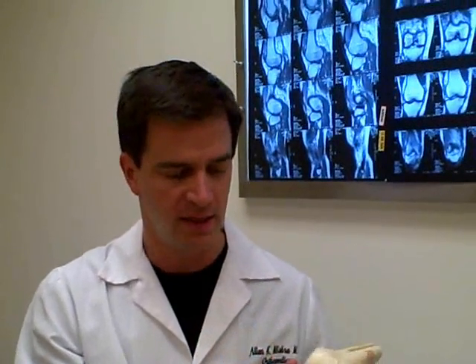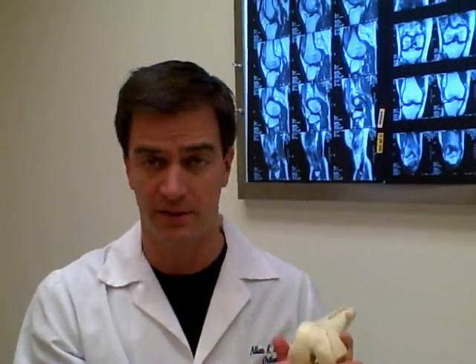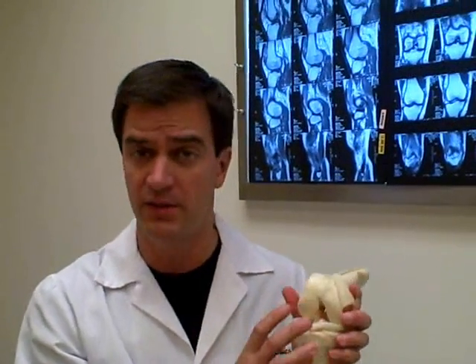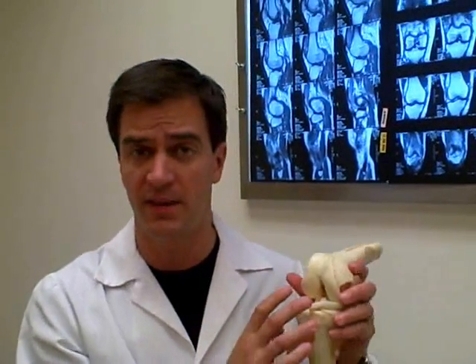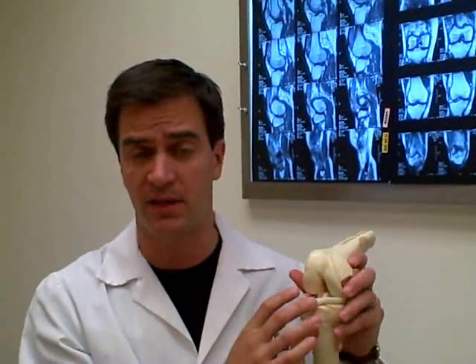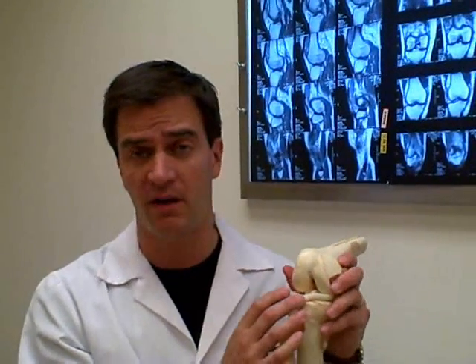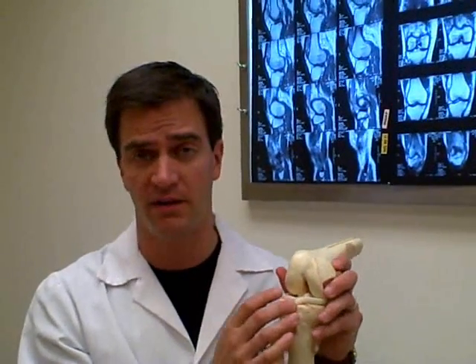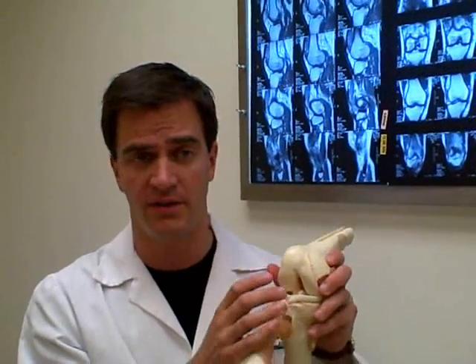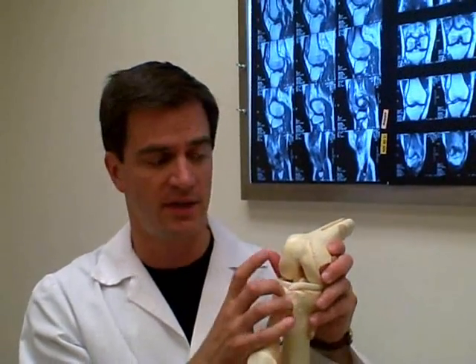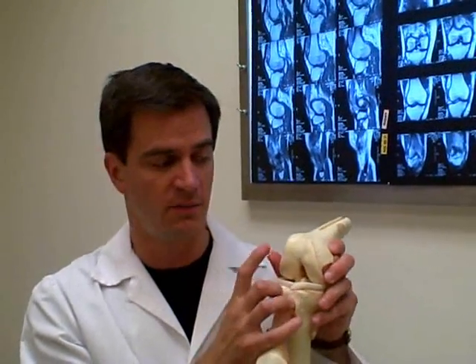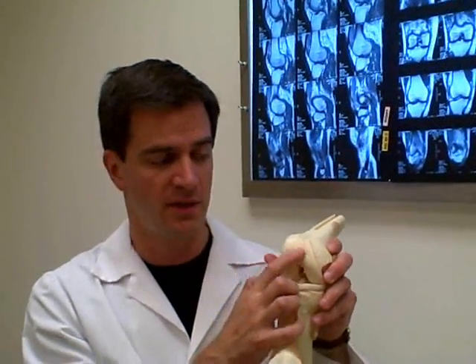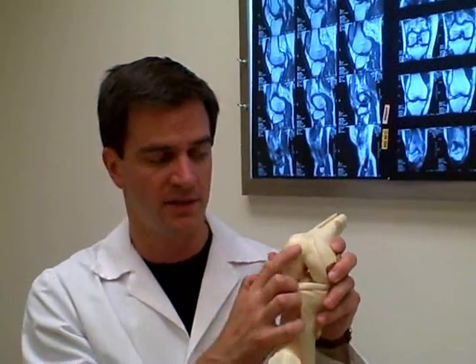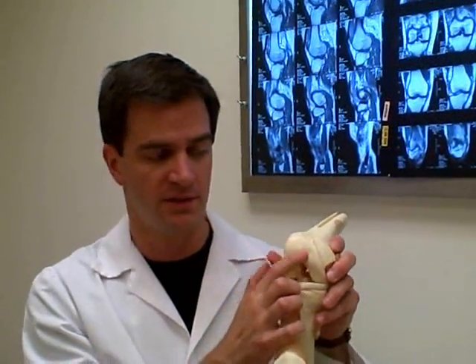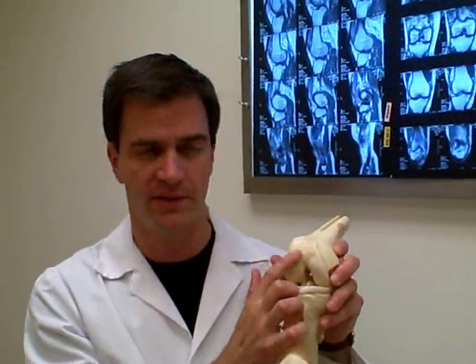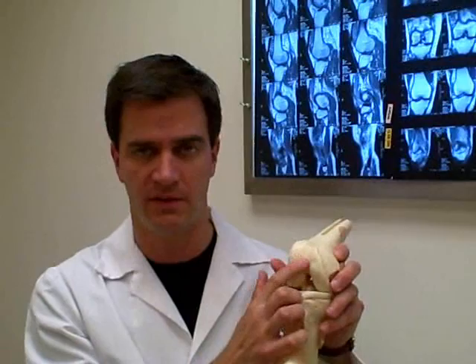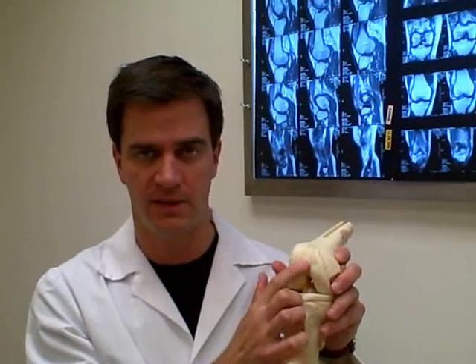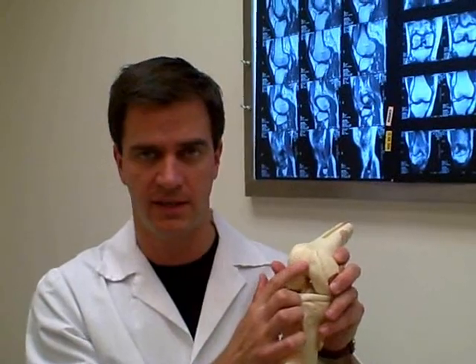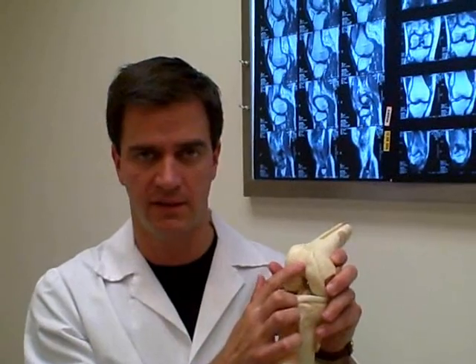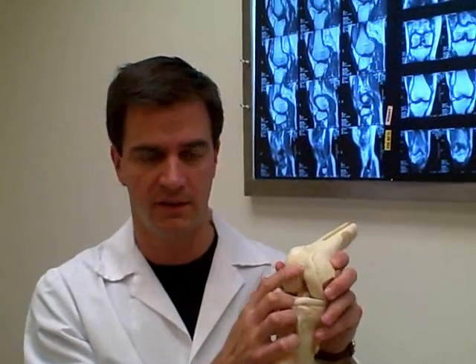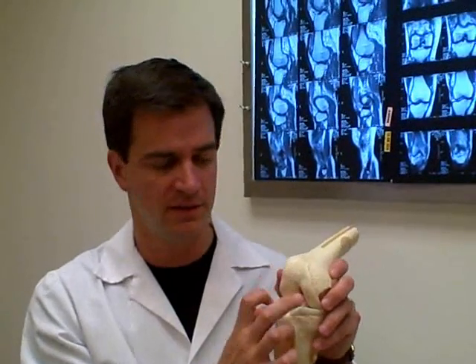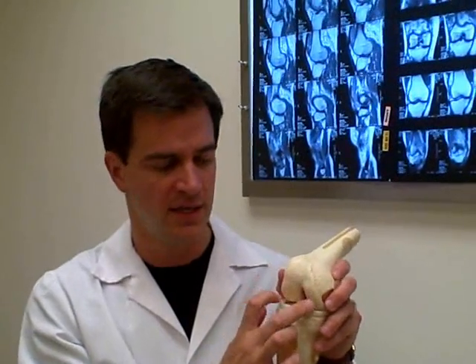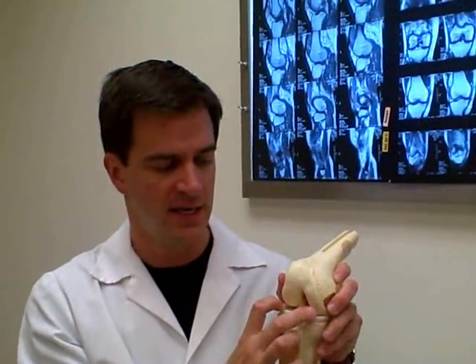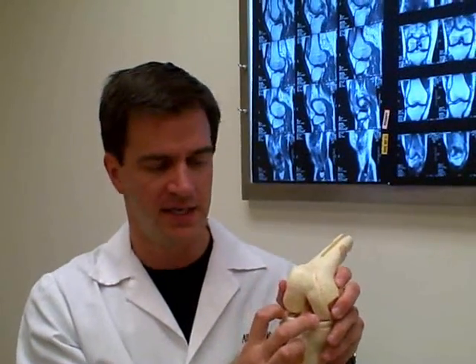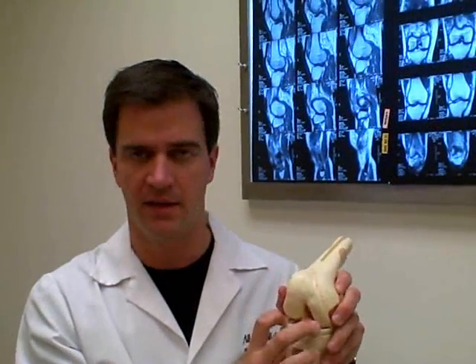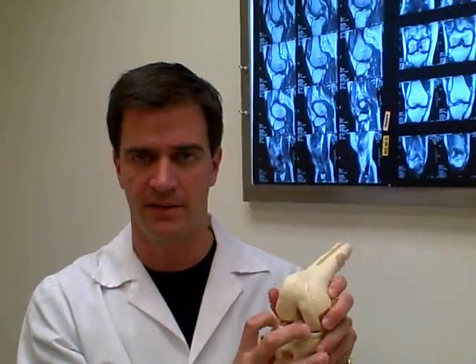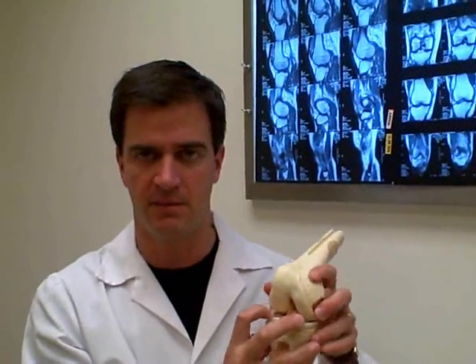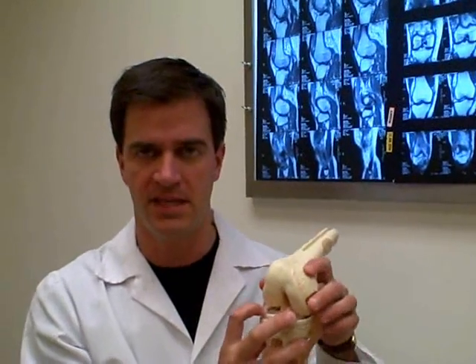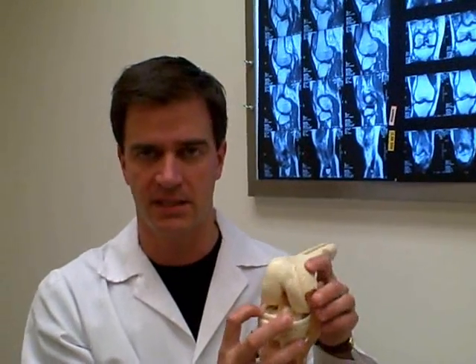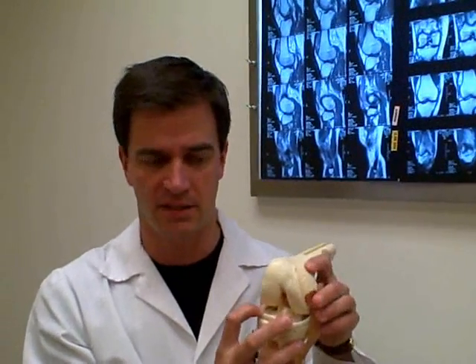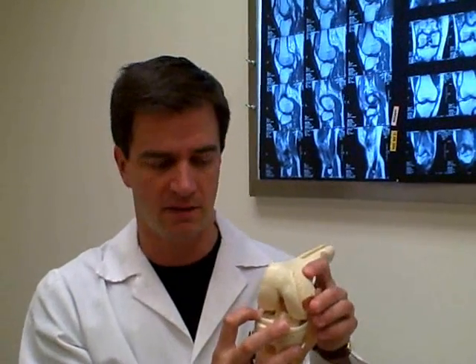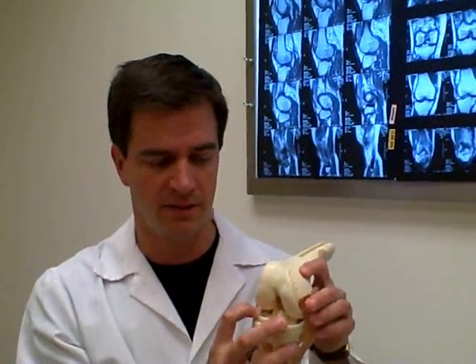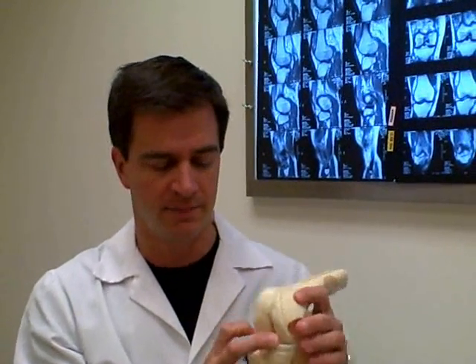There are two types of cartilage in your knee. One is the surface or articular cartilage, and the other is the meniscus cartilage.